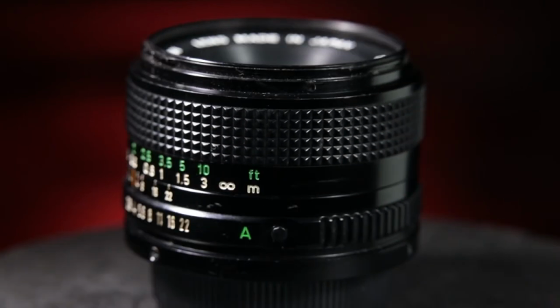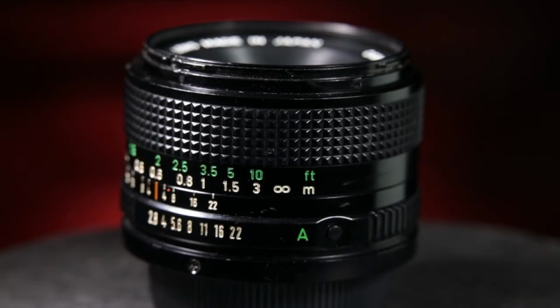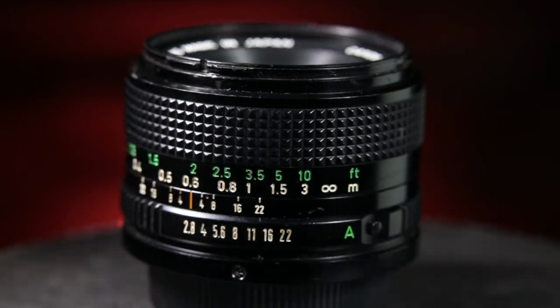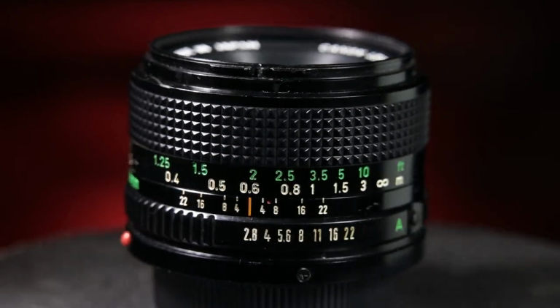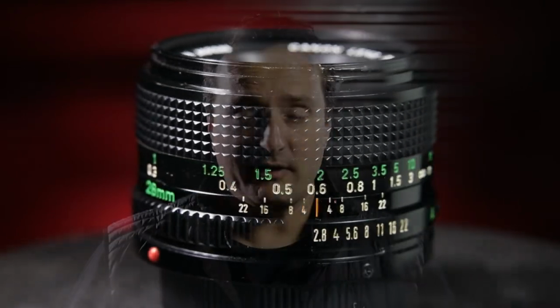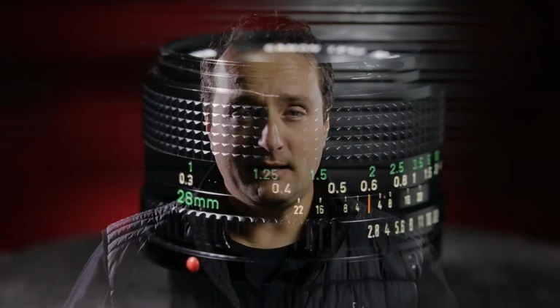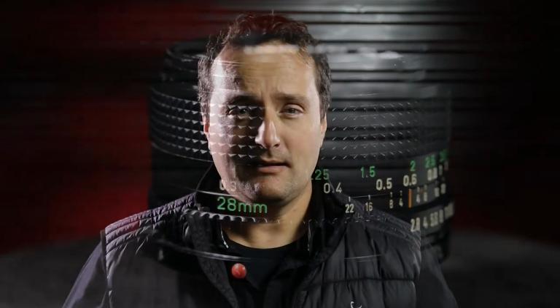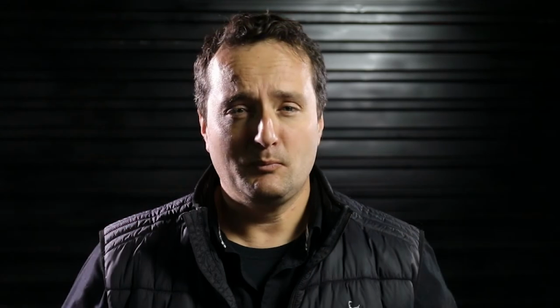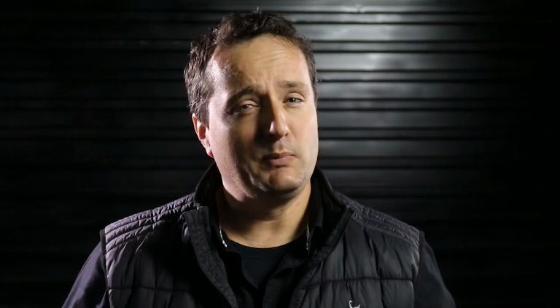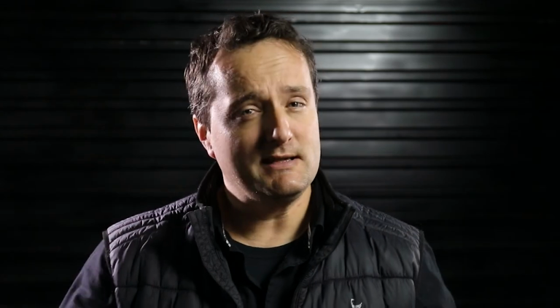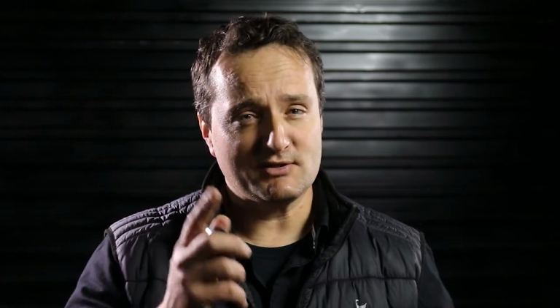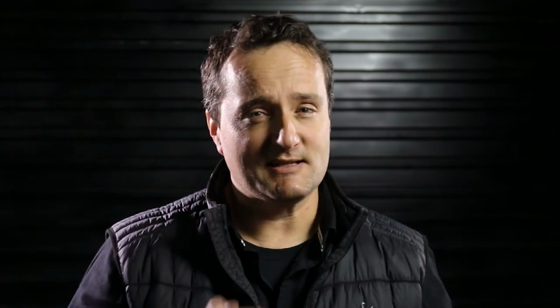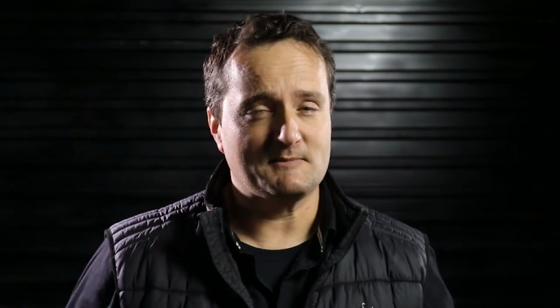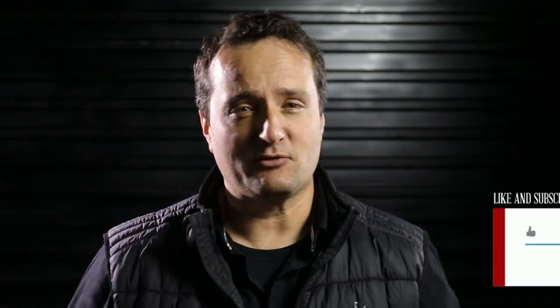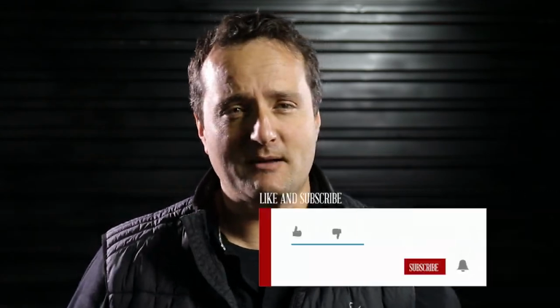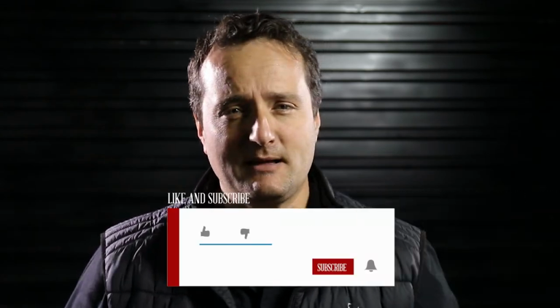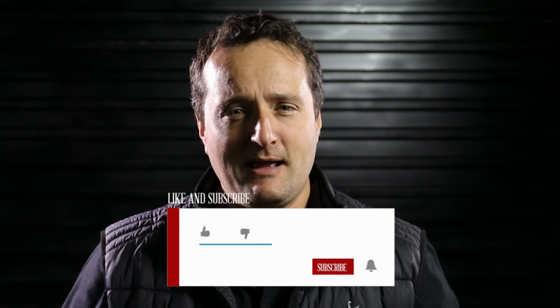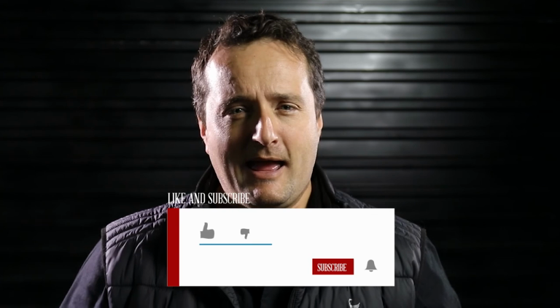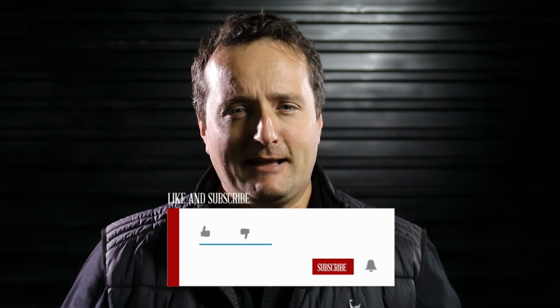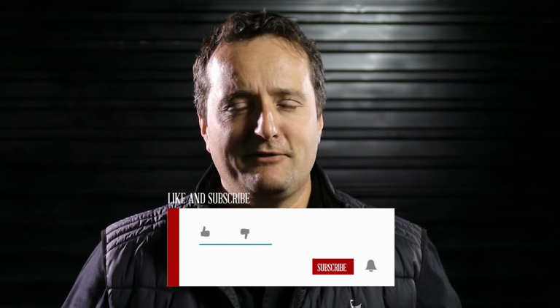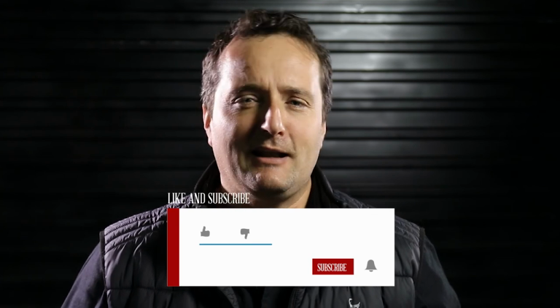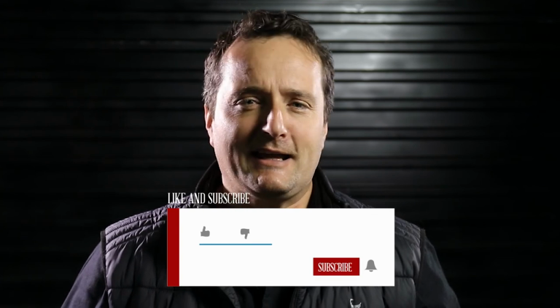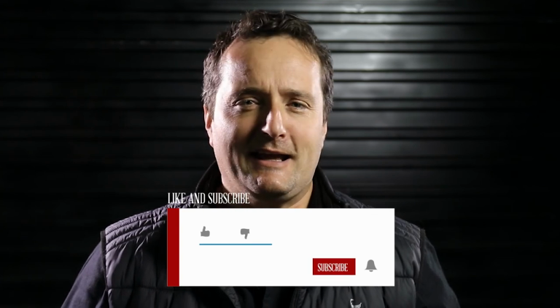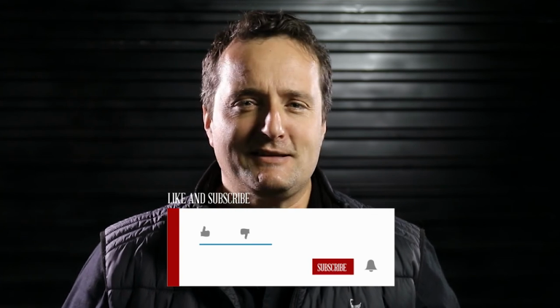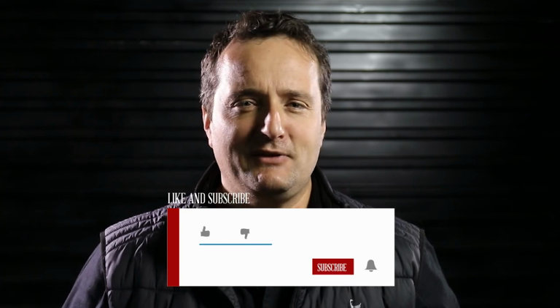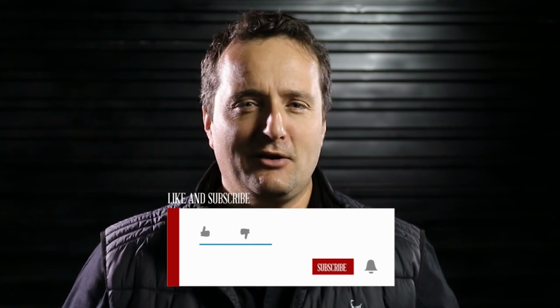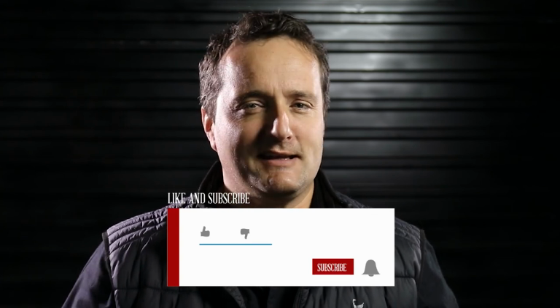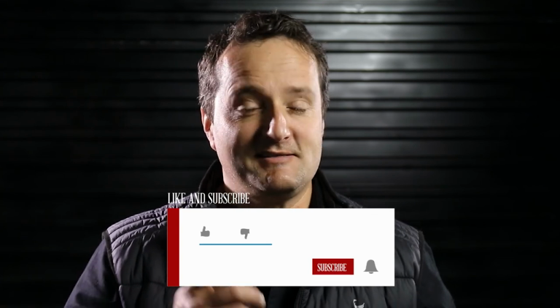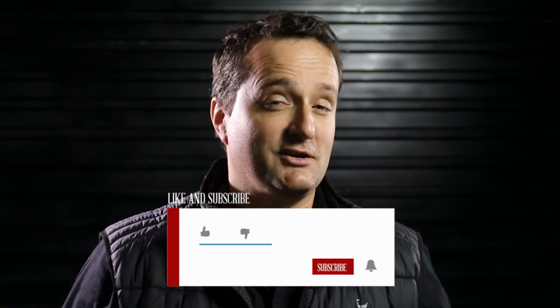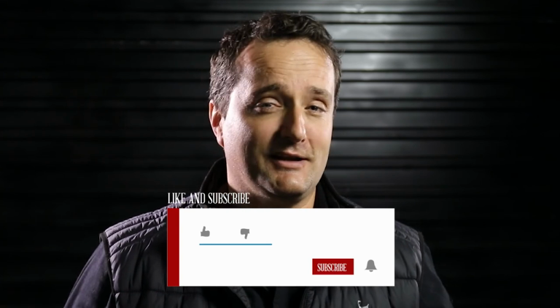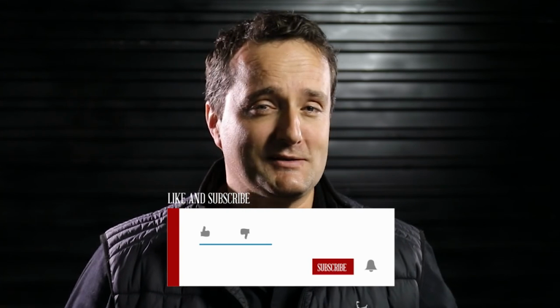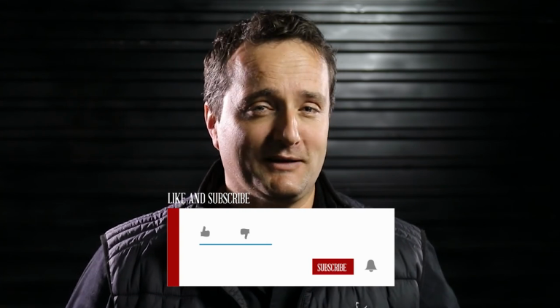If you haven't already, please consider subscribing and leaving a like on this video, and I'll see you in the next one.